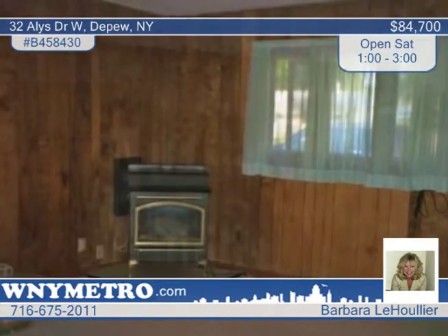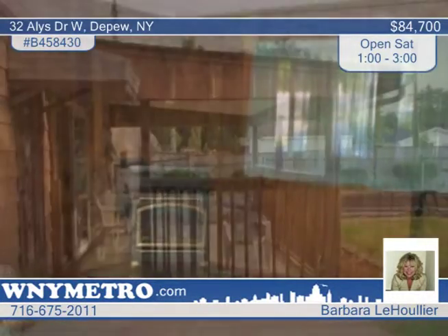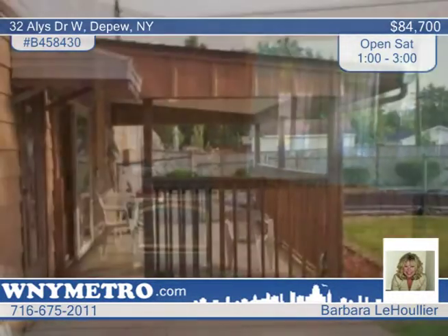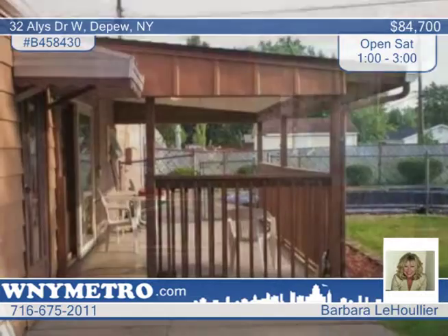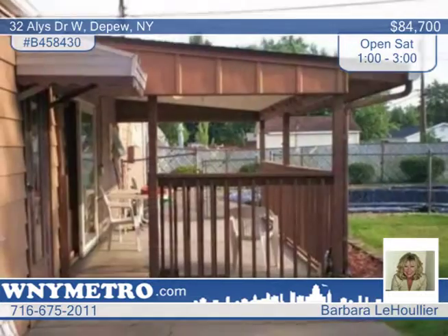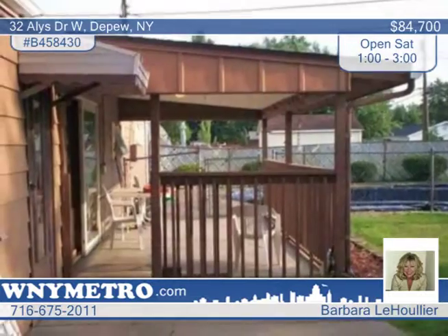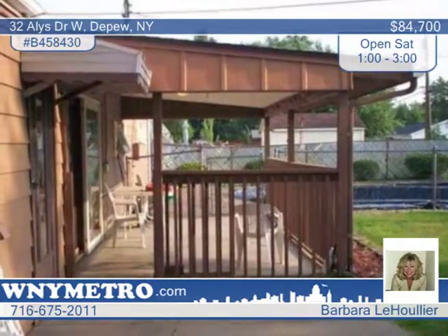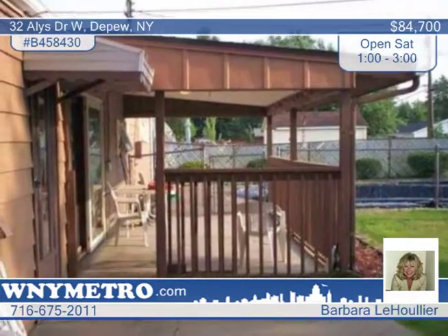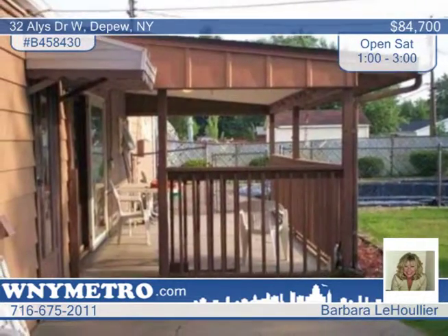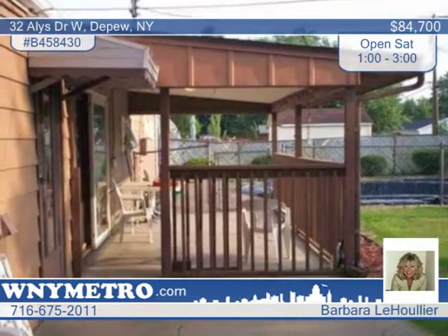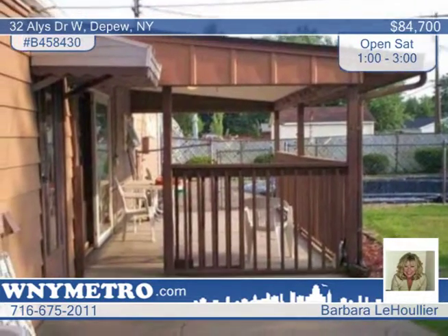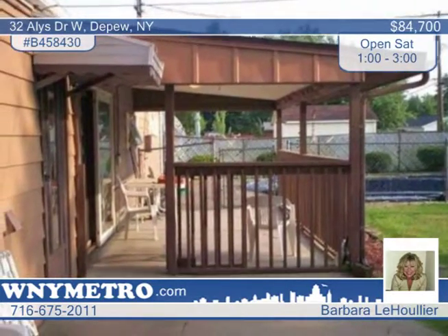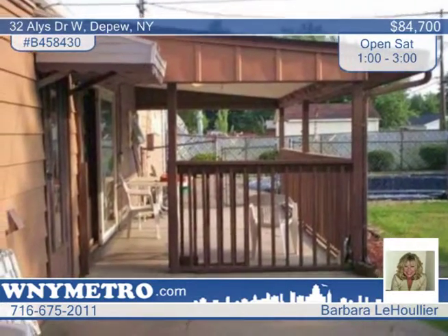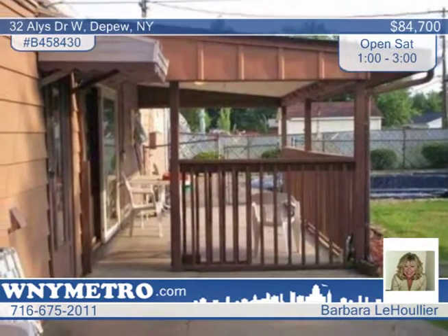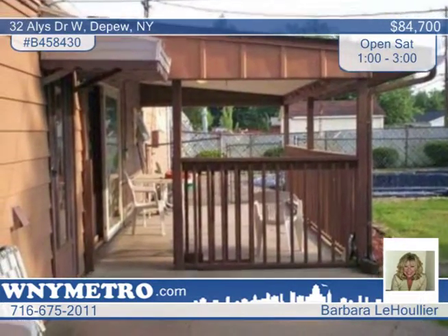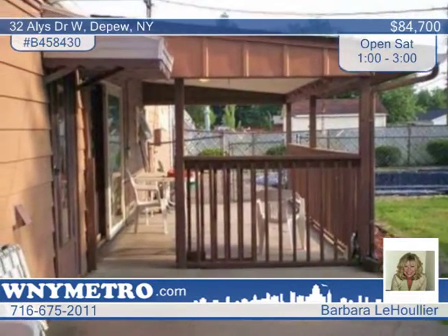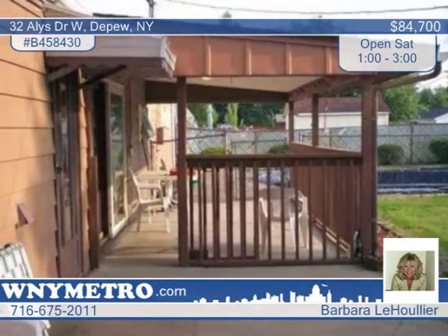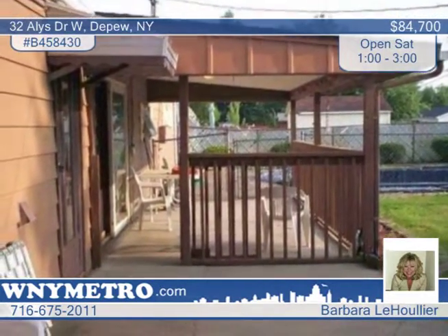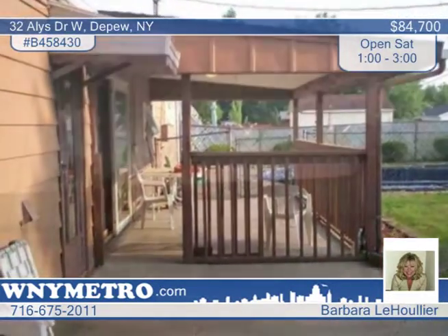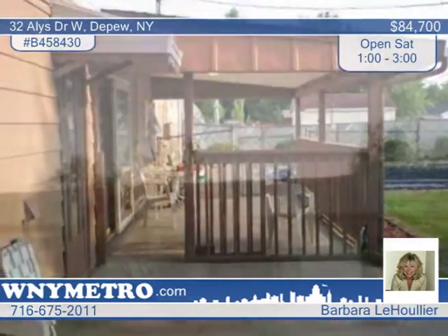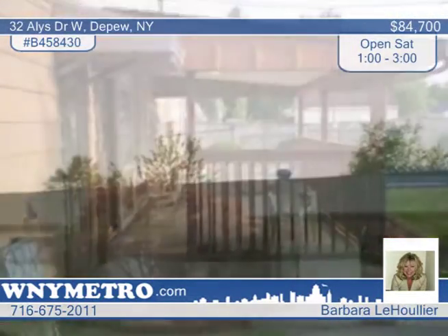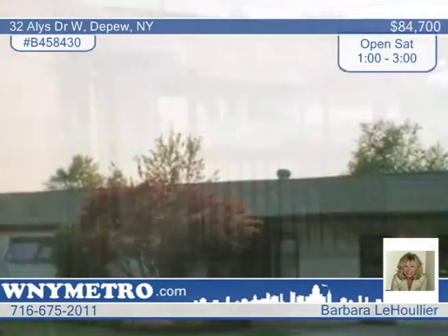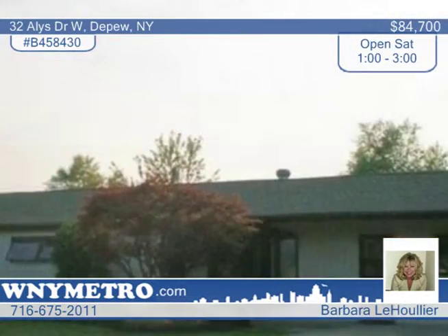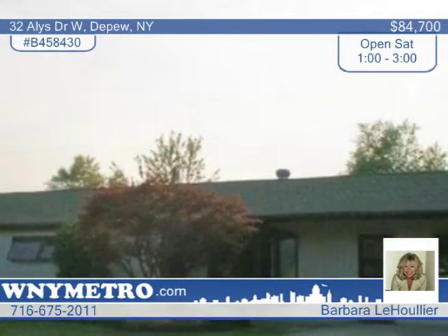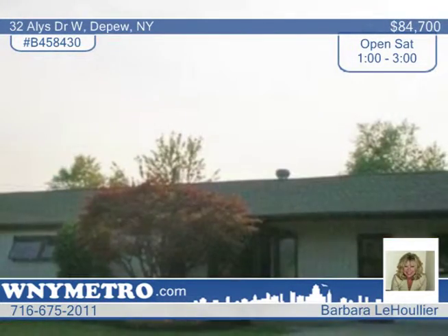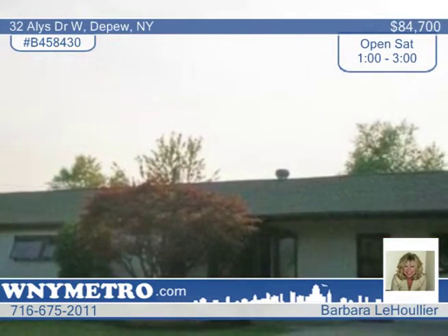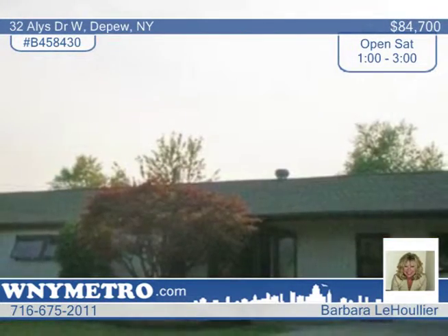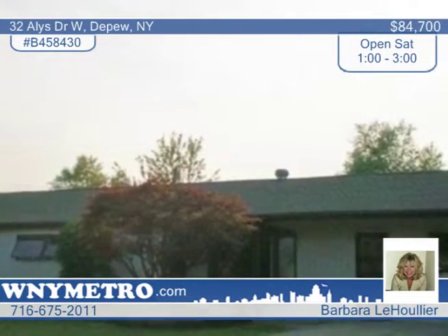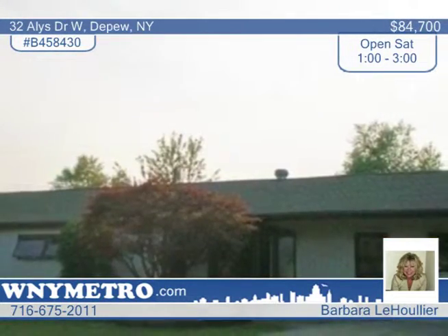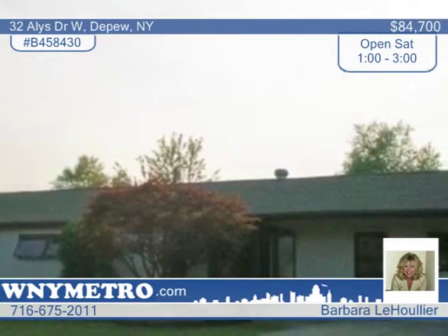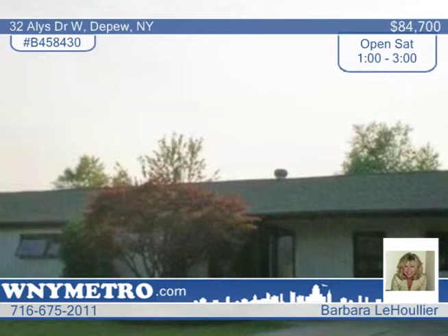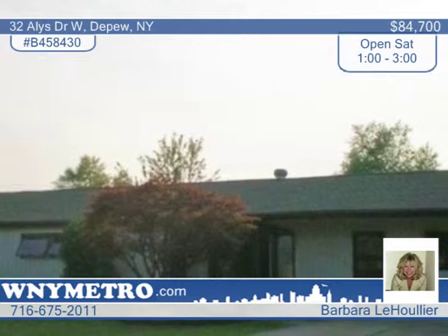Sold as is, close to schools and churches. This would make a fantastic home for a retiree or a starter home.